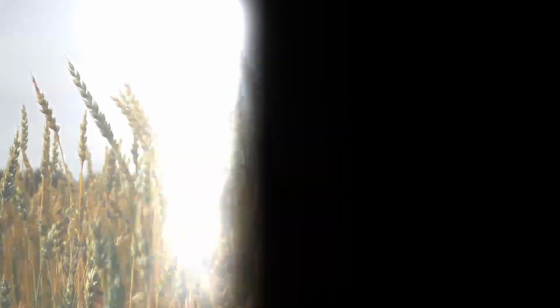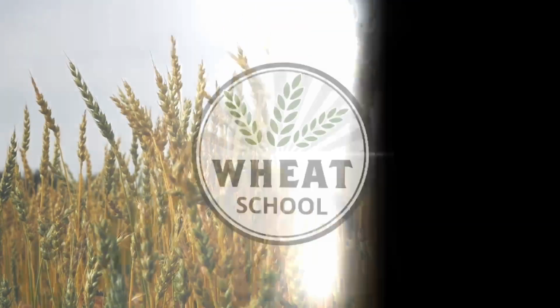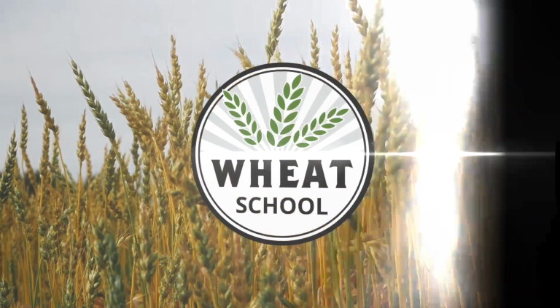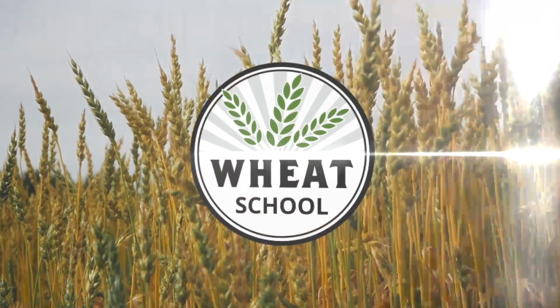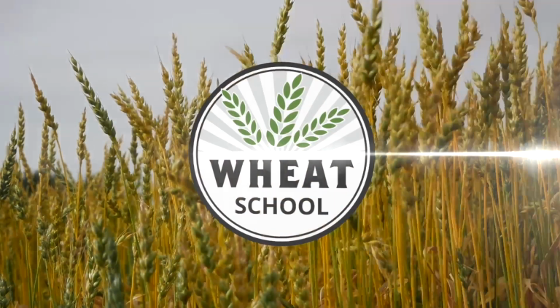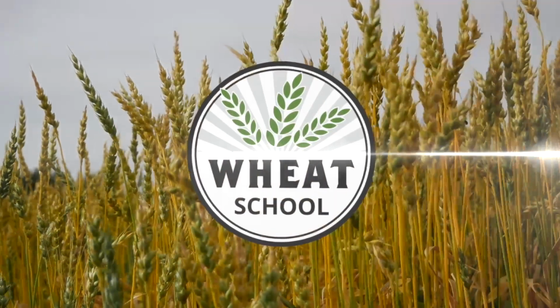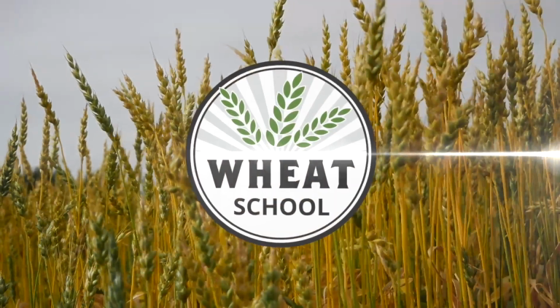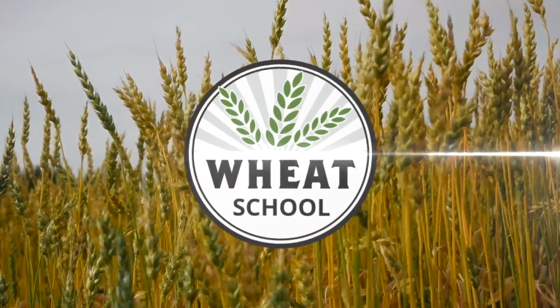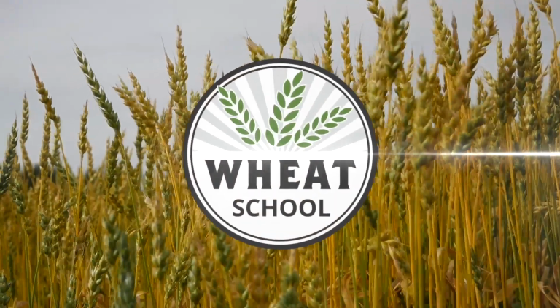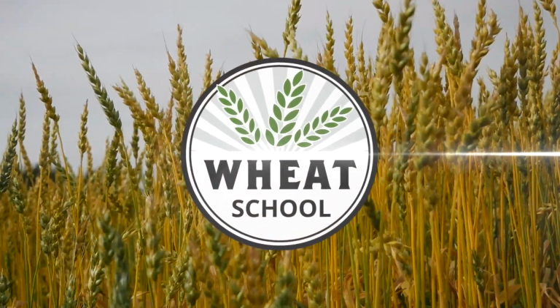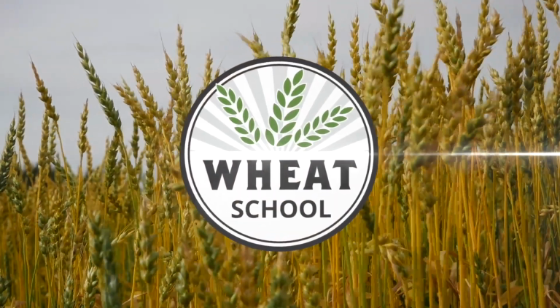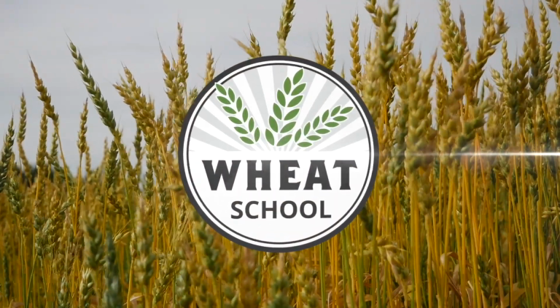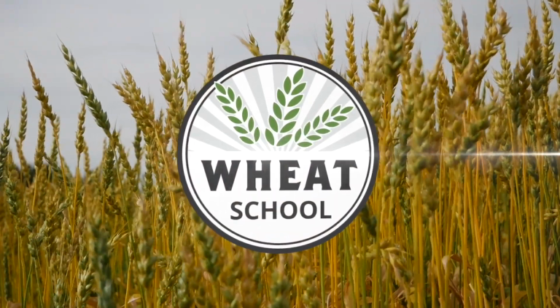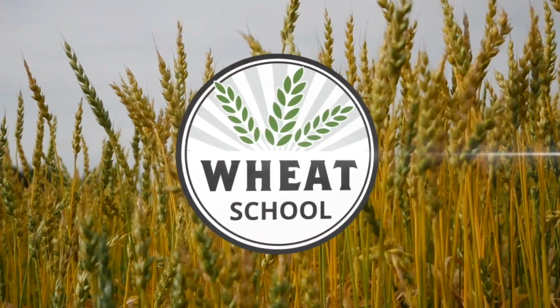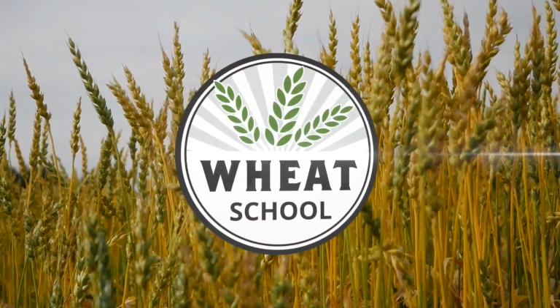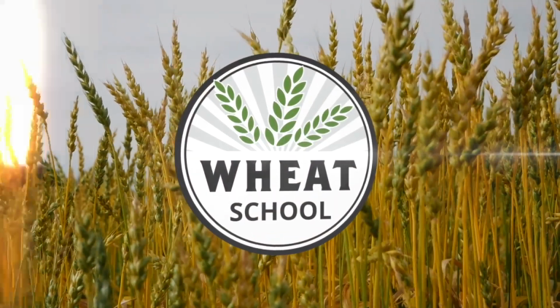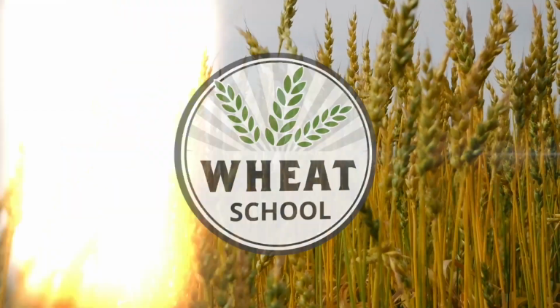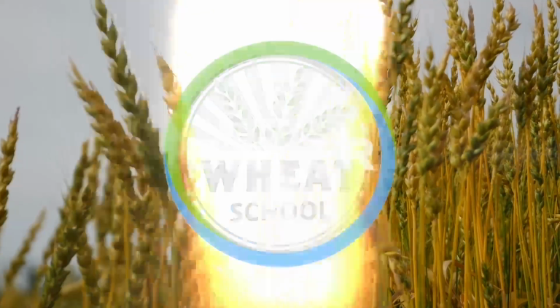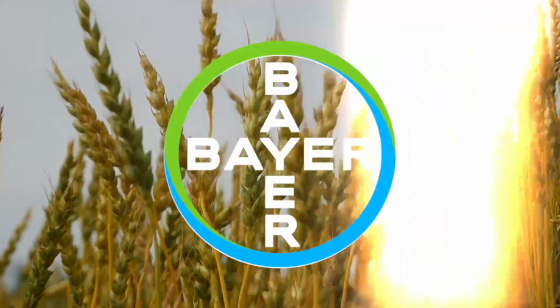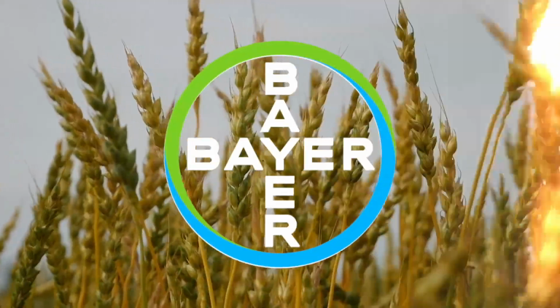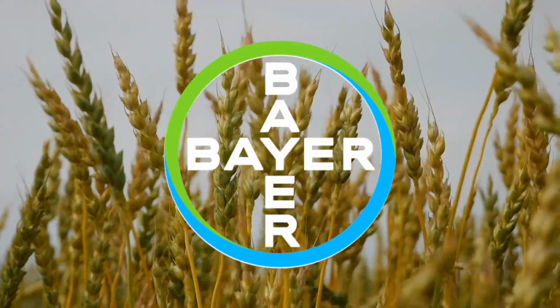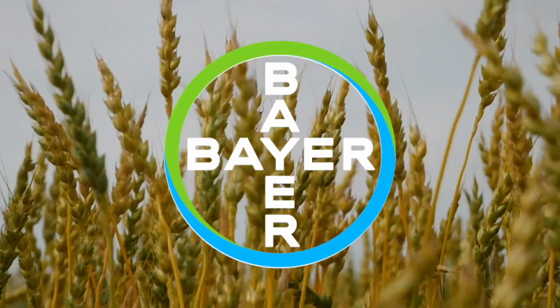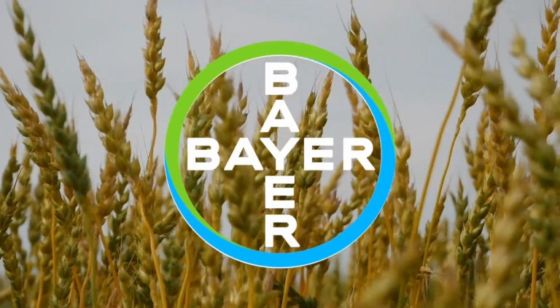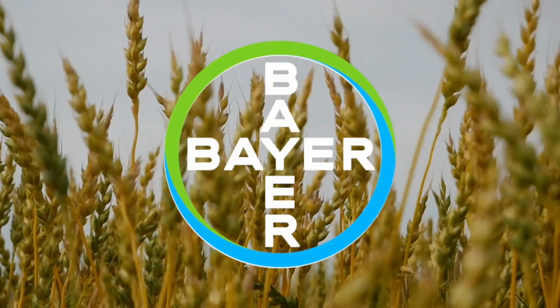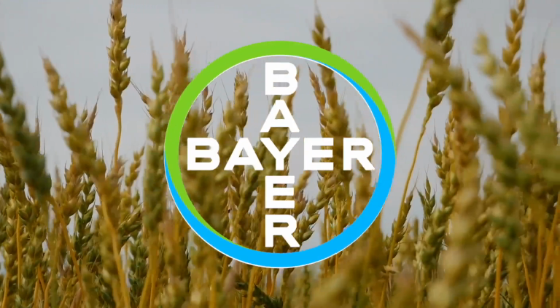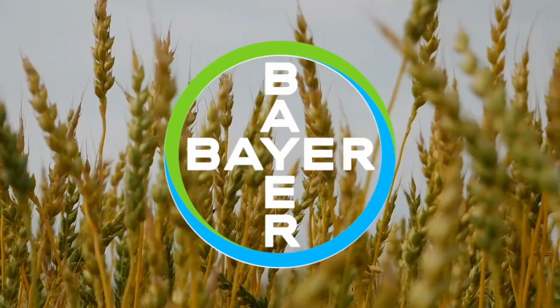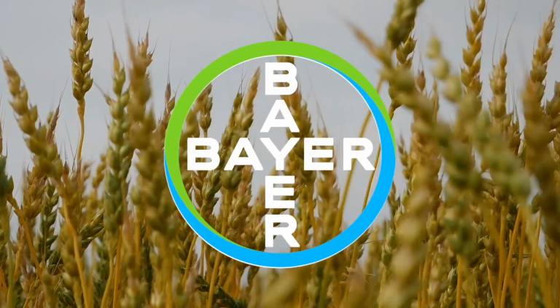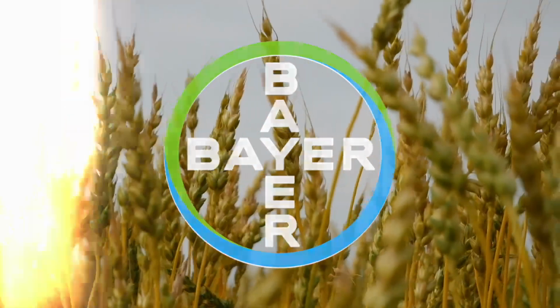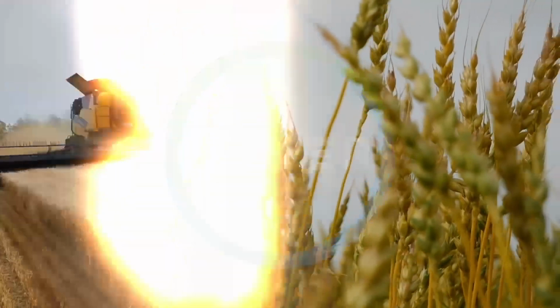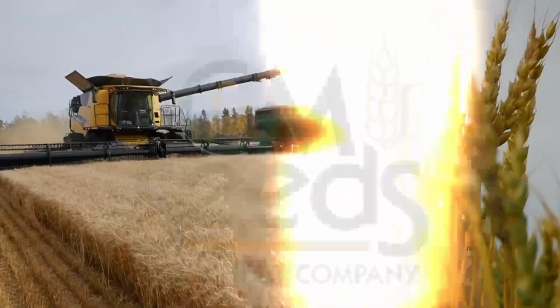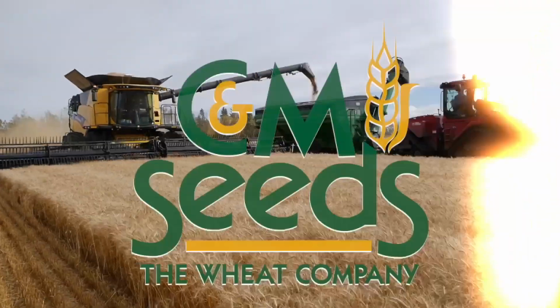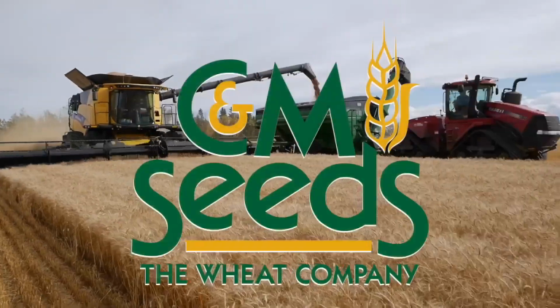The Wheat School on RealAgriculture.com is brought to you by Bayer Crop Science and C&M Seeds.